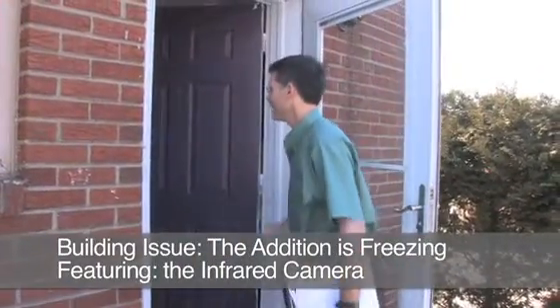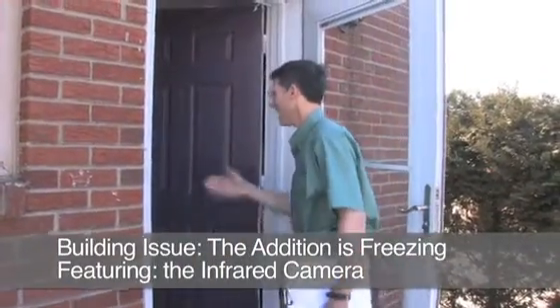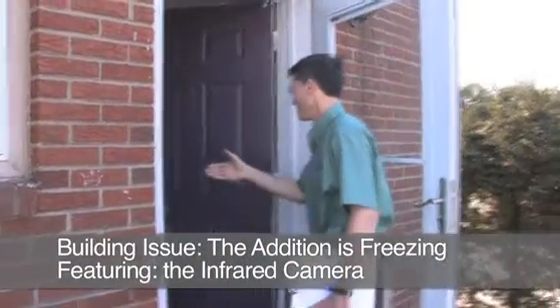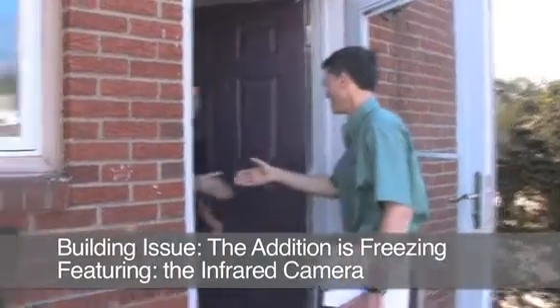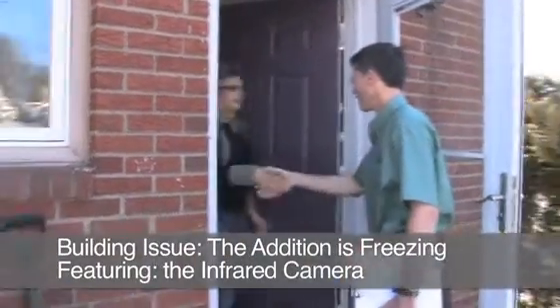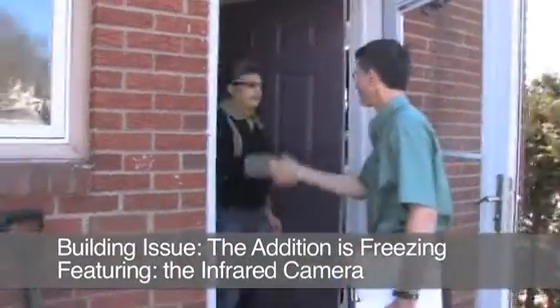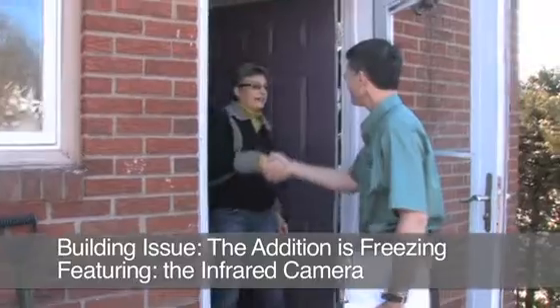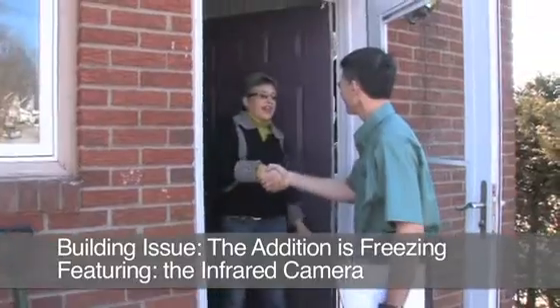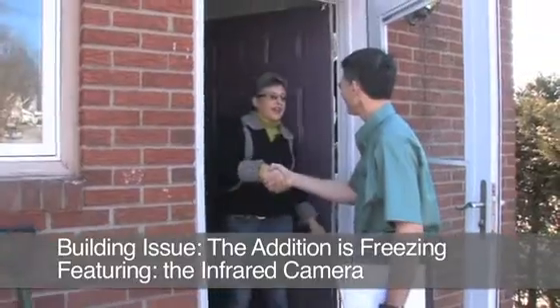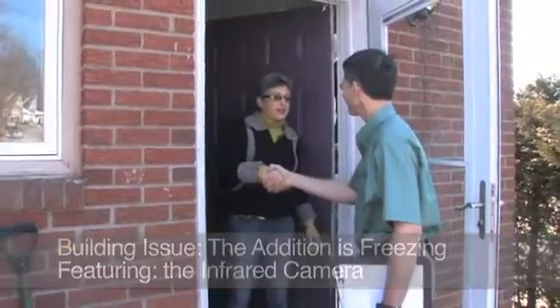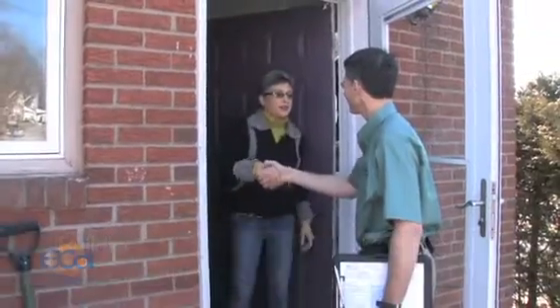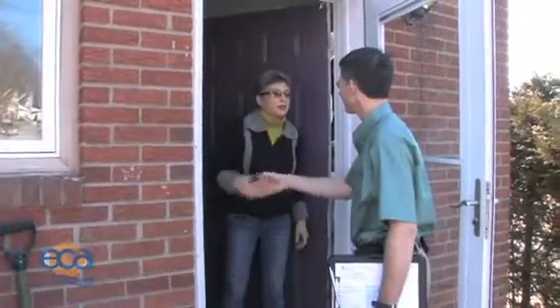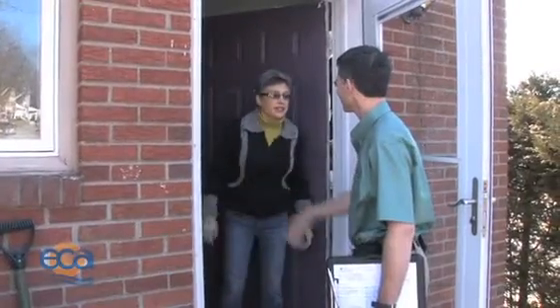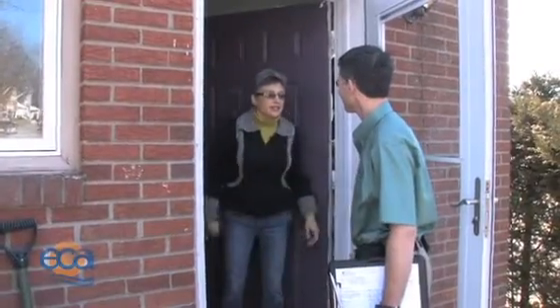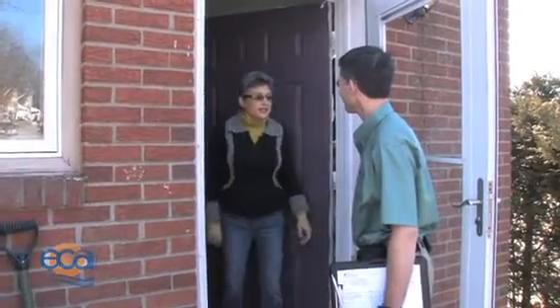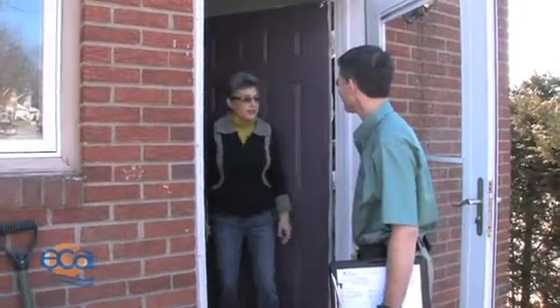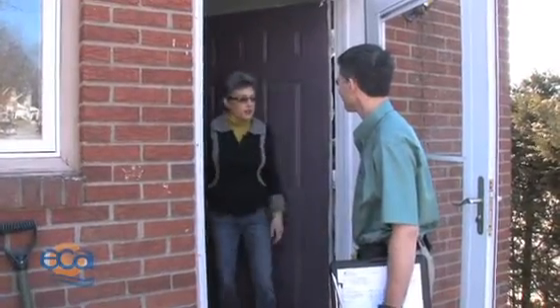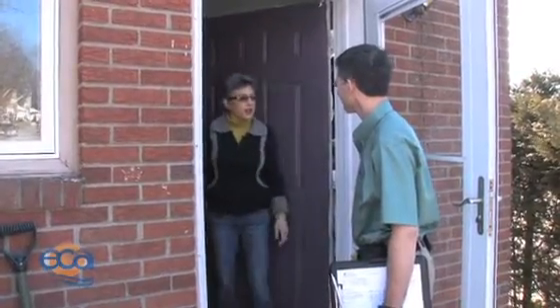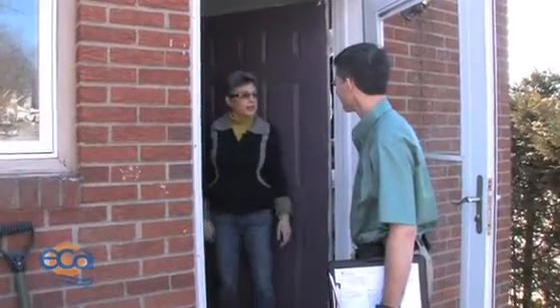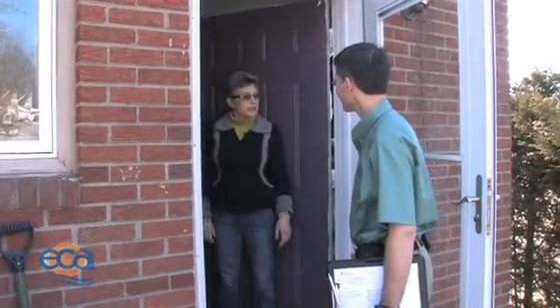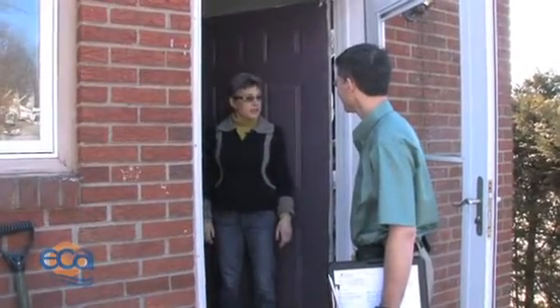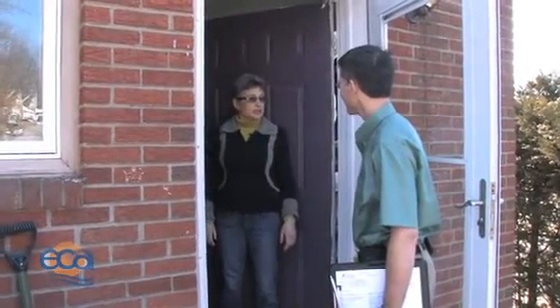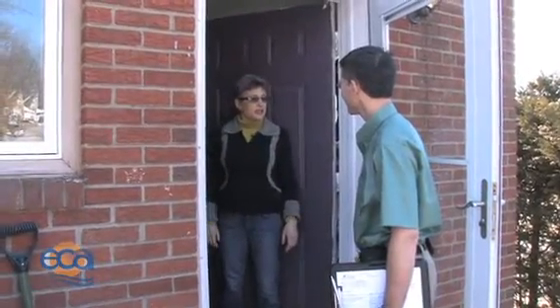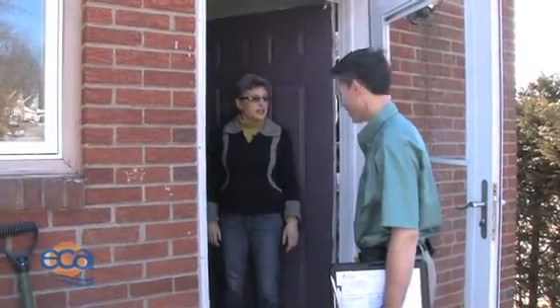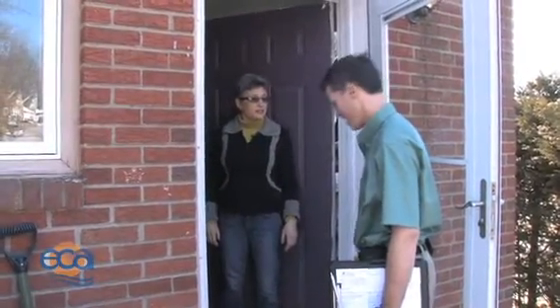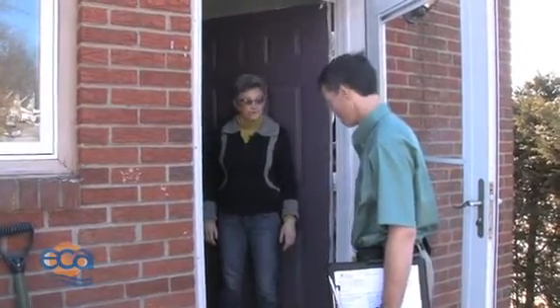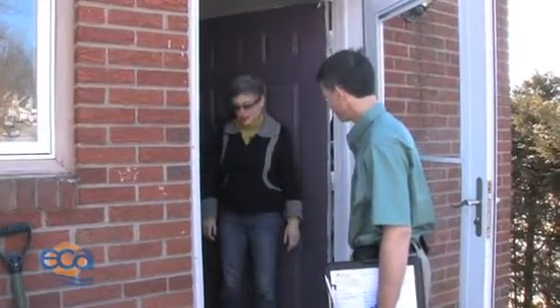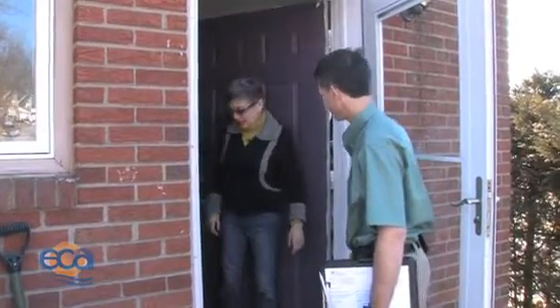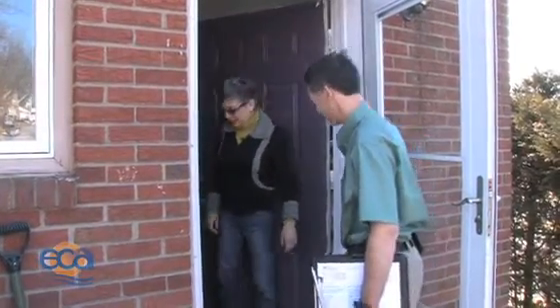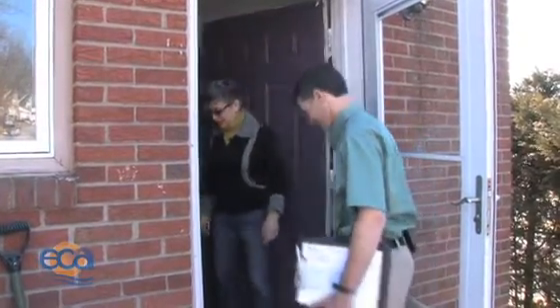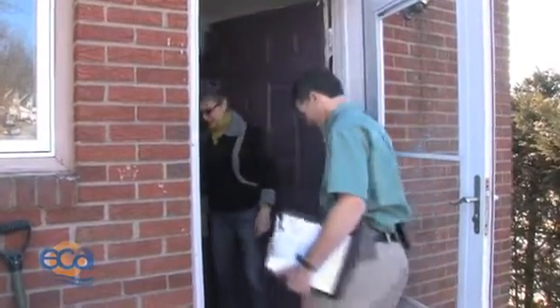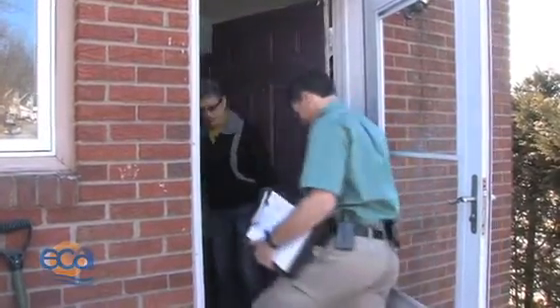Hi, I'm Eric Lowry. Hey Eric, I'm Lorna. Nice to meet you. You're going to come in and do the energy audit? I am. Let's get started.